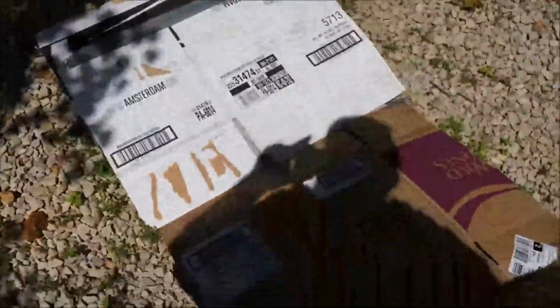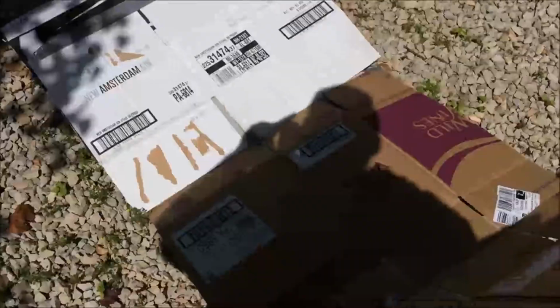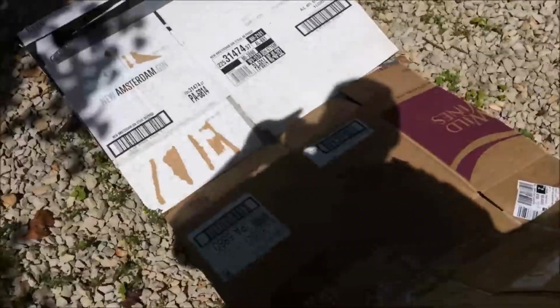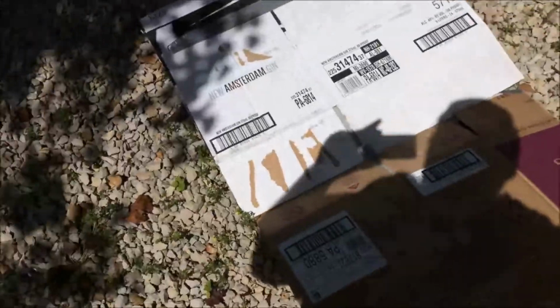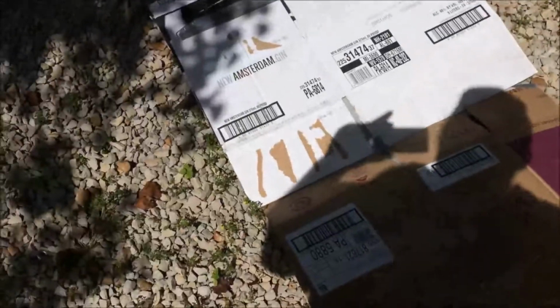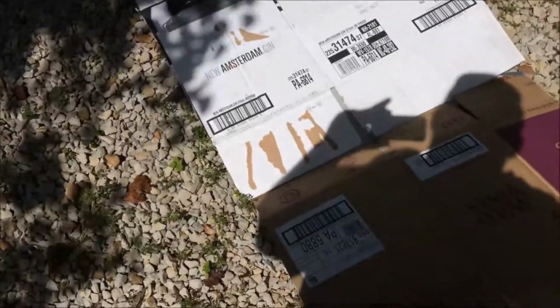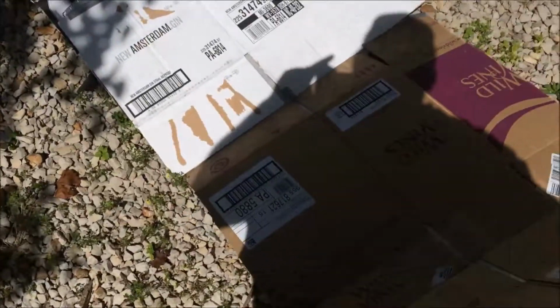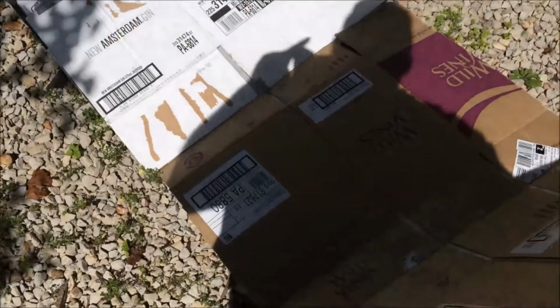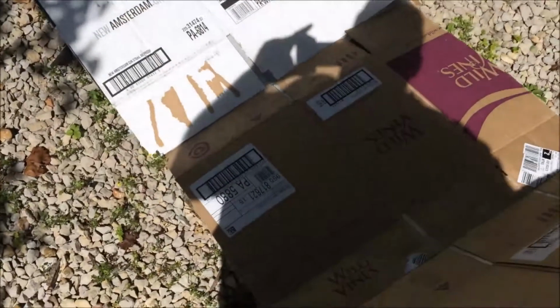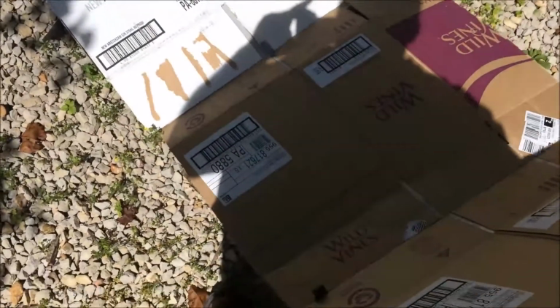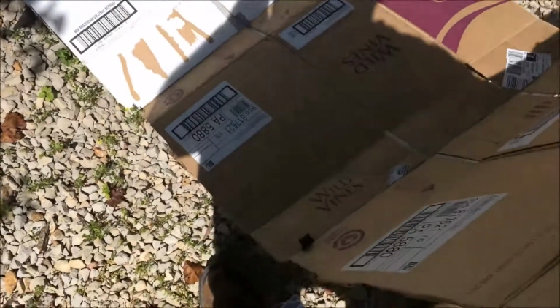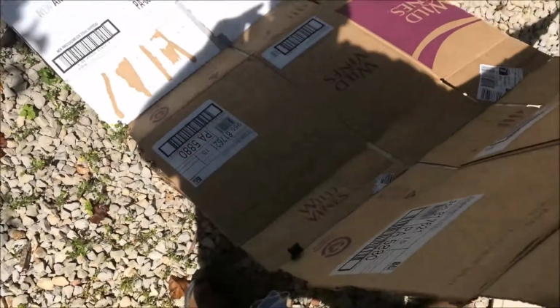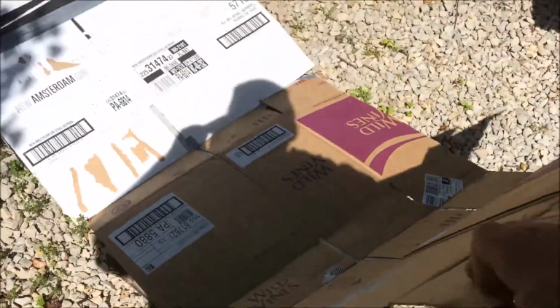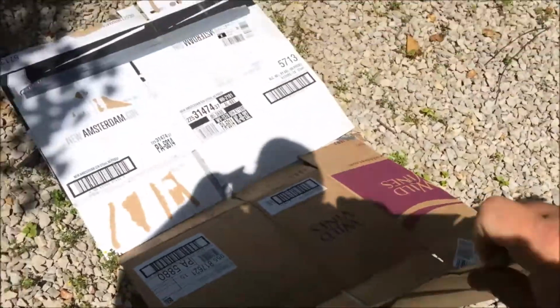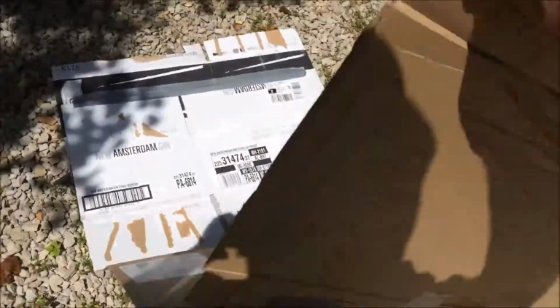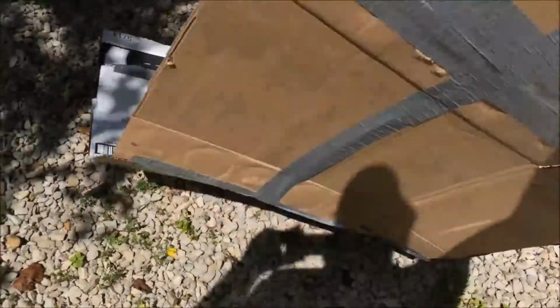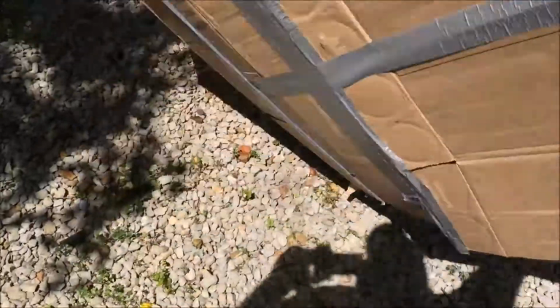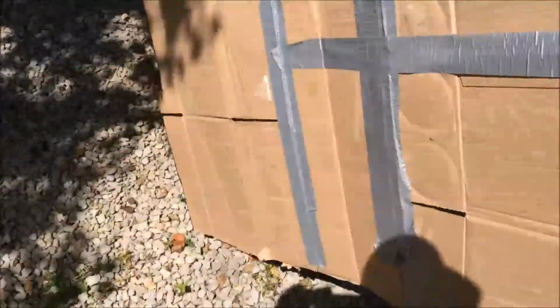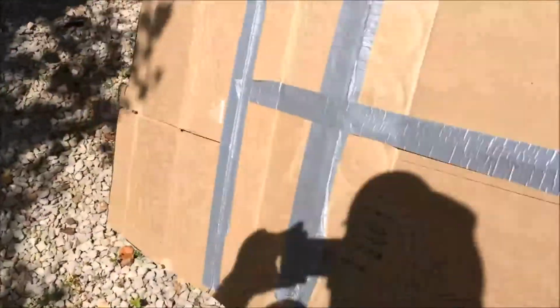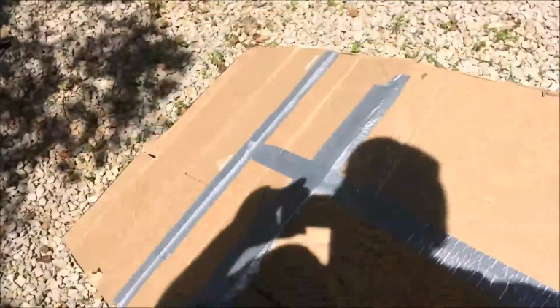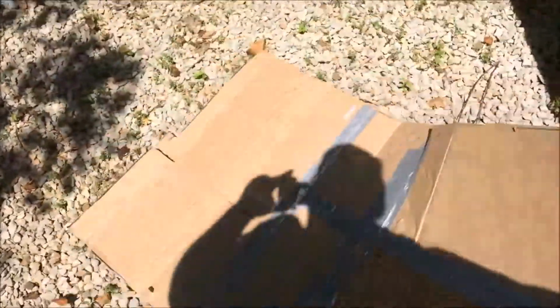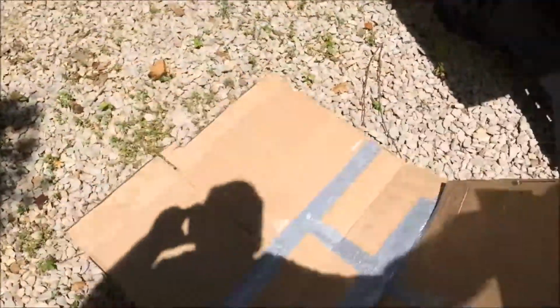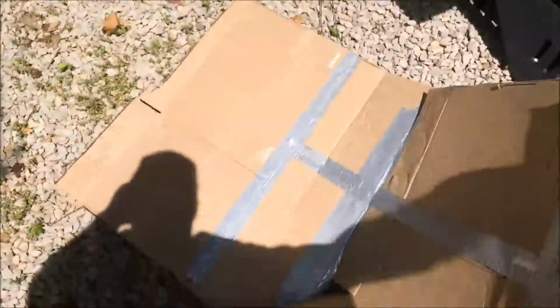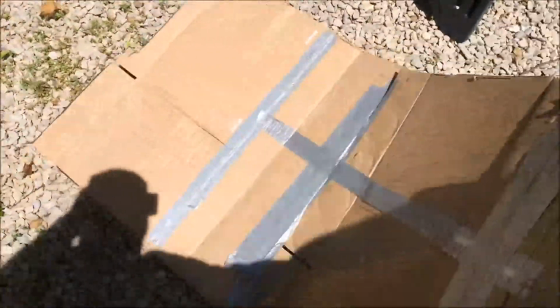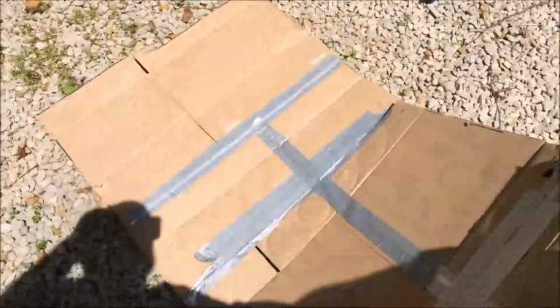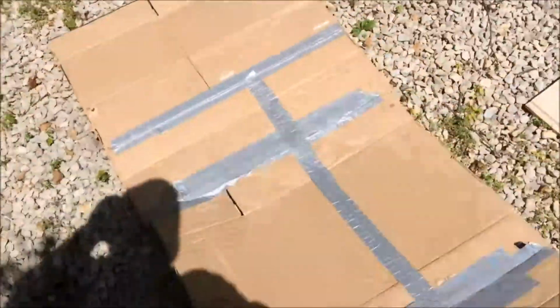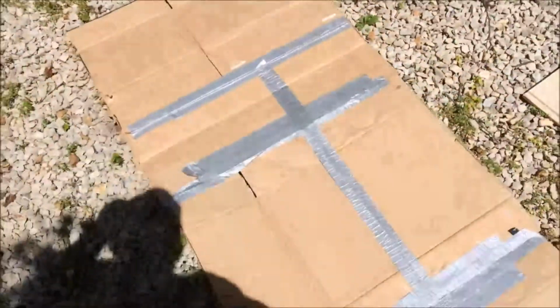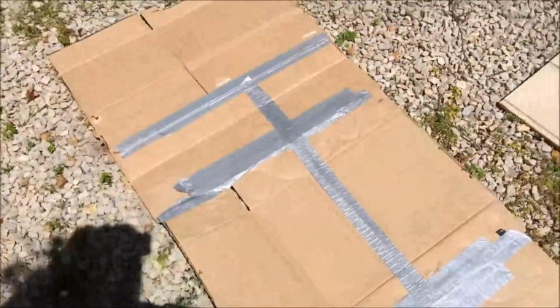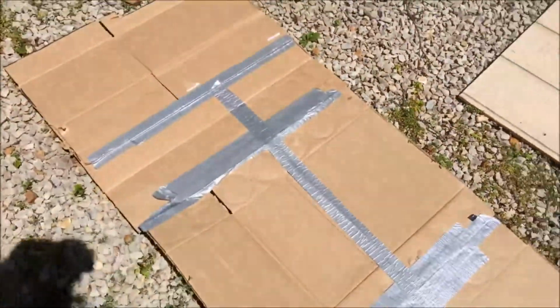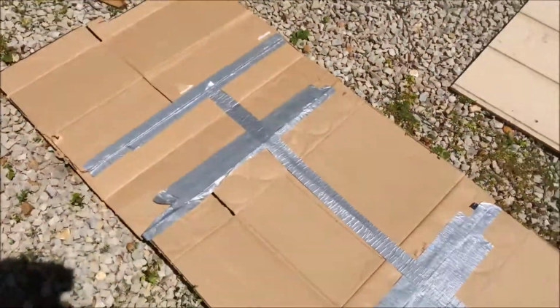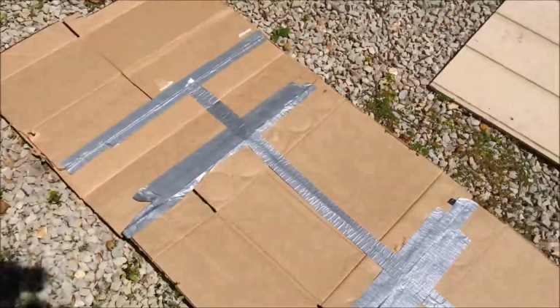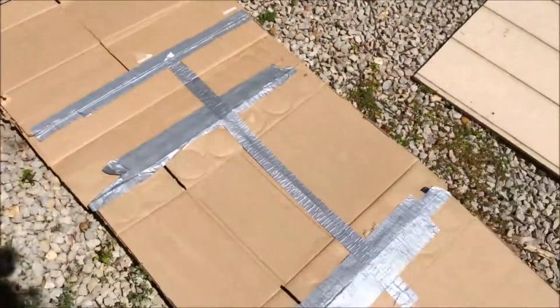Whiskey boxes, vodka boxes, home box and wine boxes — I made a template on the section of the floor that I had cut out.